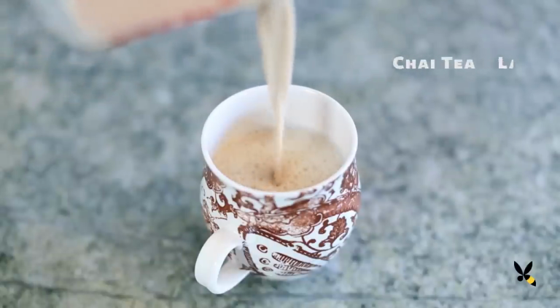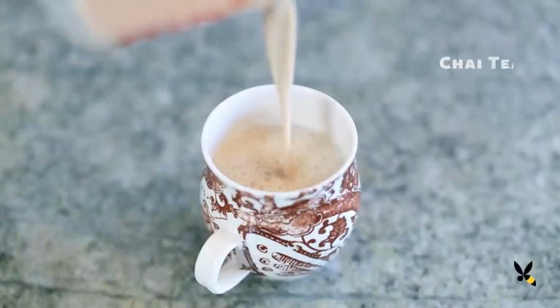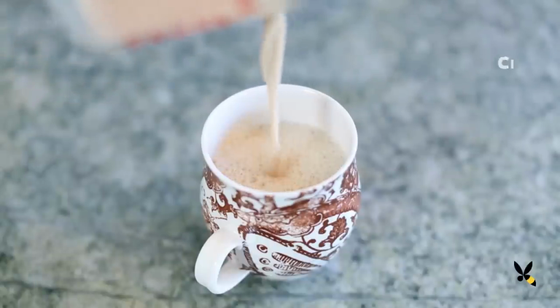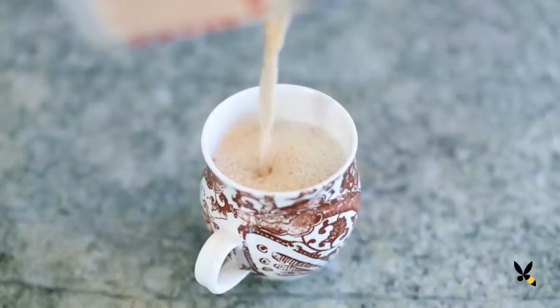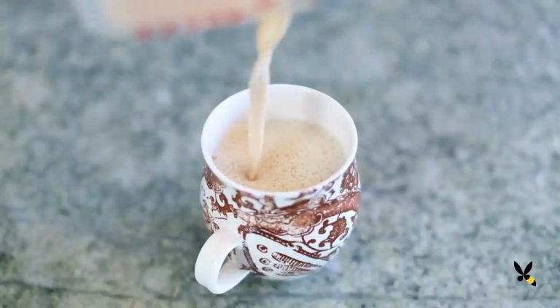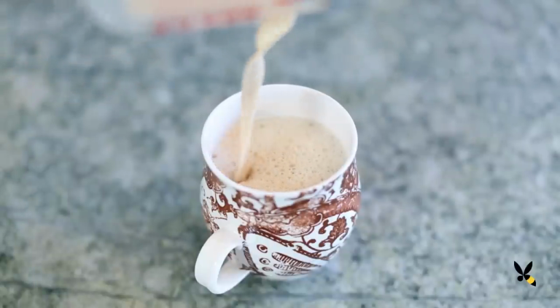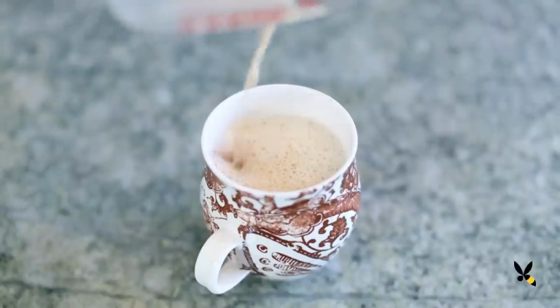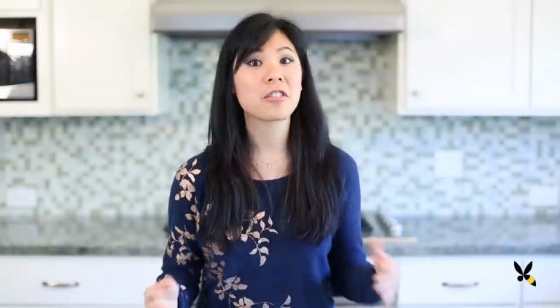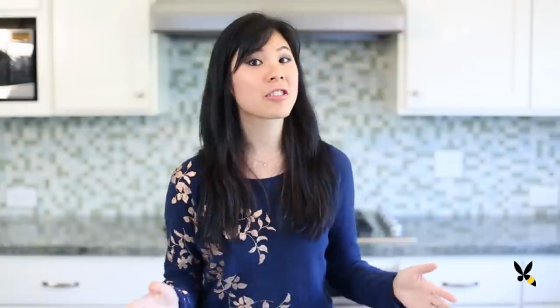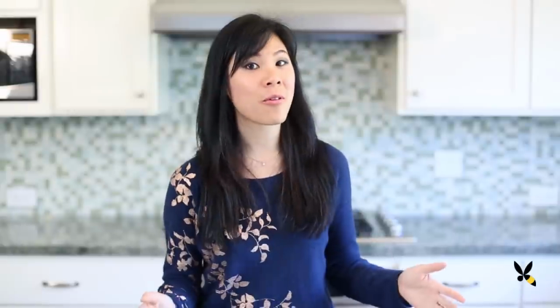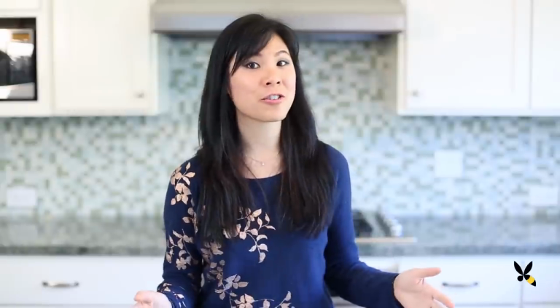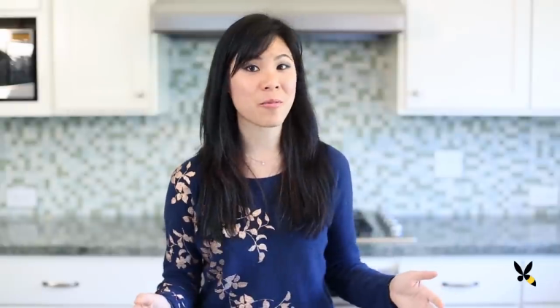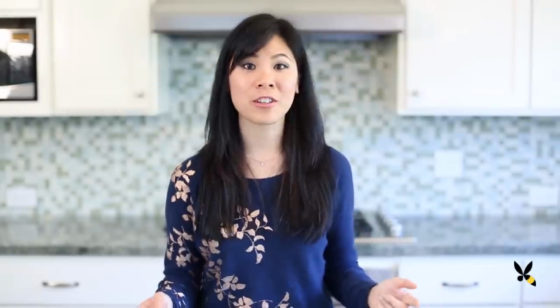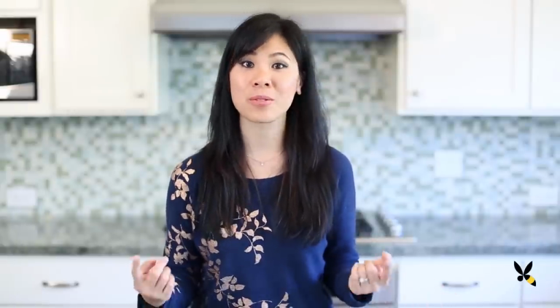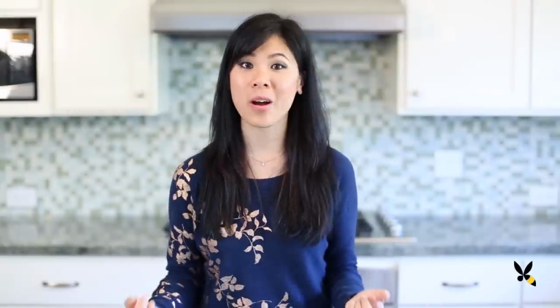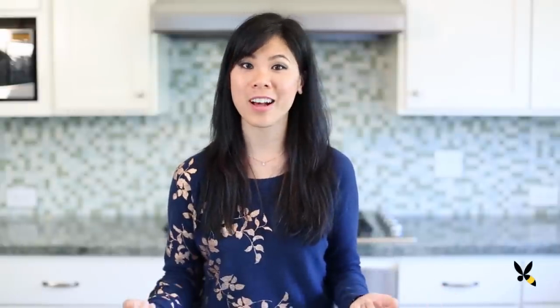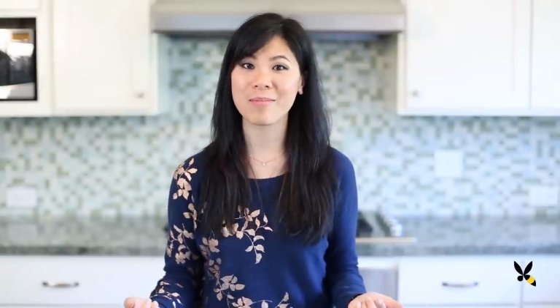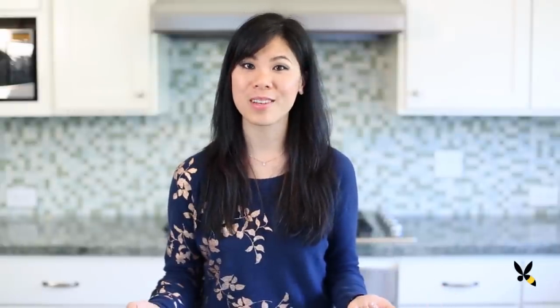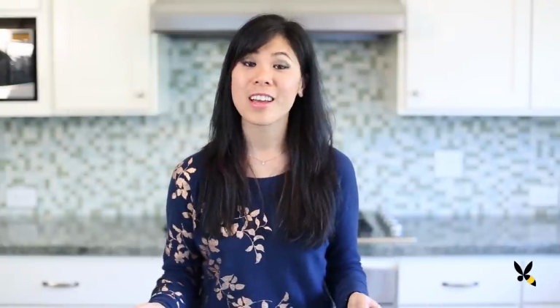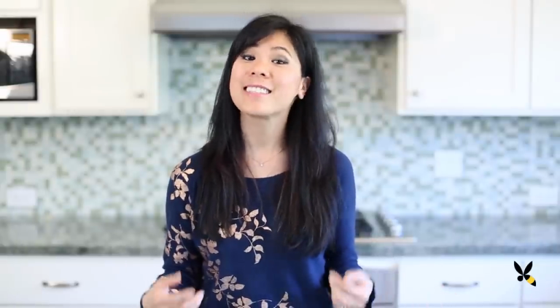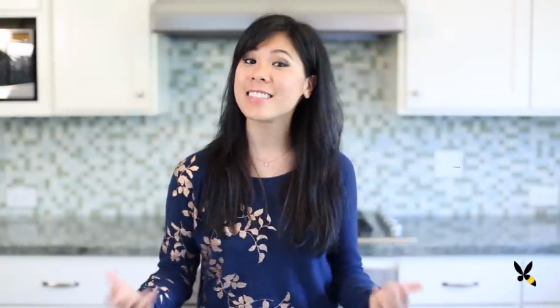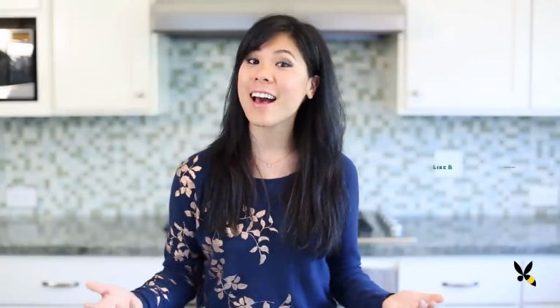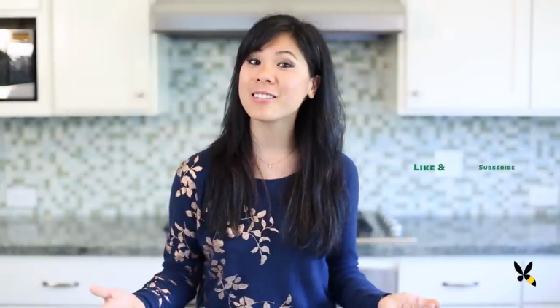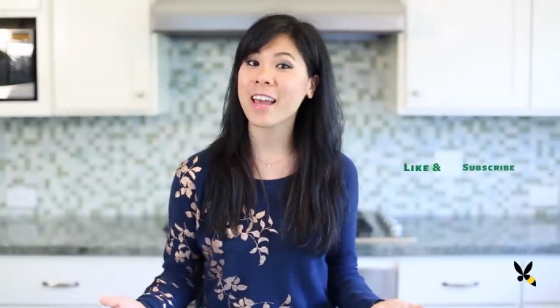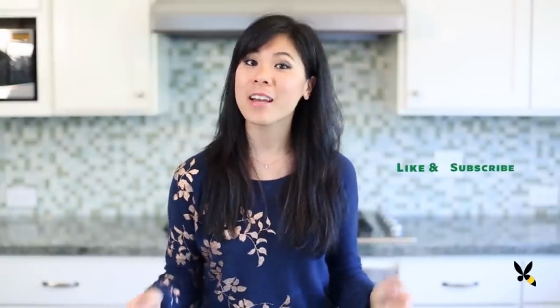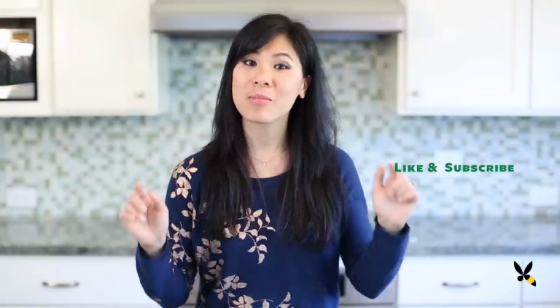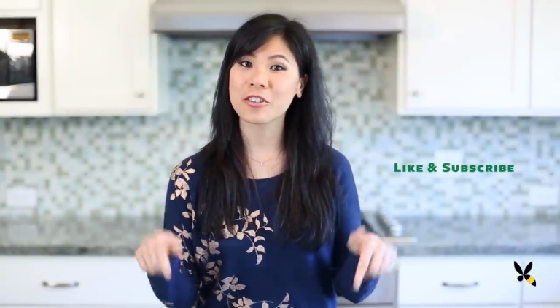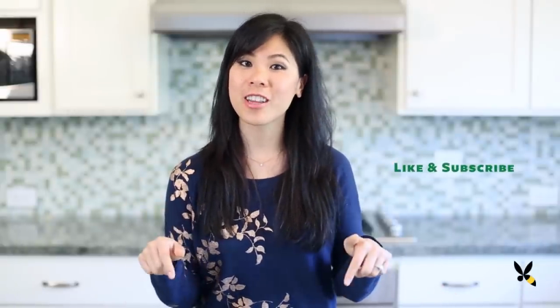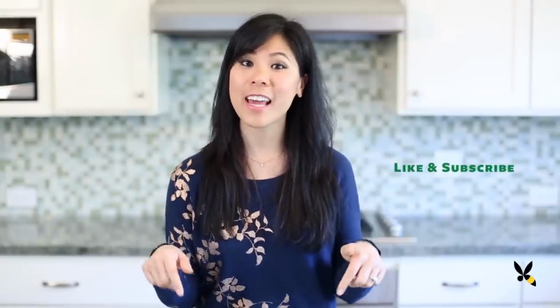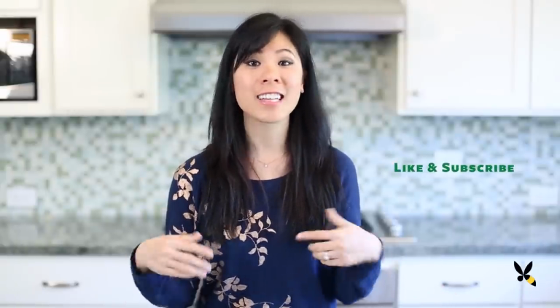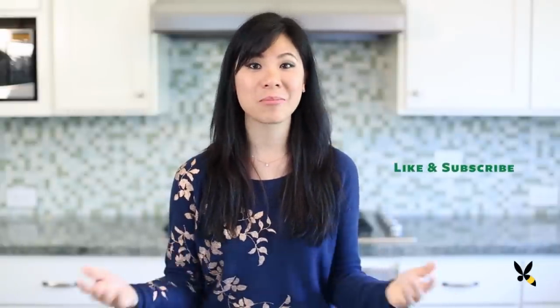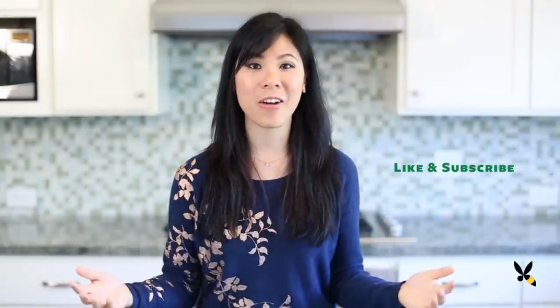It's so delicious that I usually want to drink more than just one cup. To see how it's made, be sure to like and subscribe.